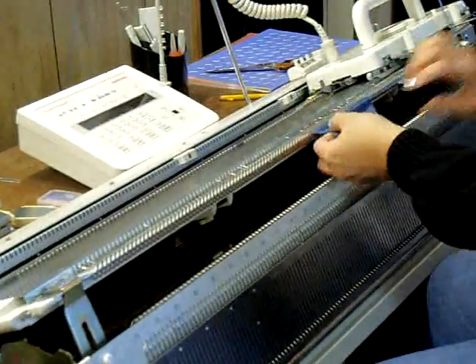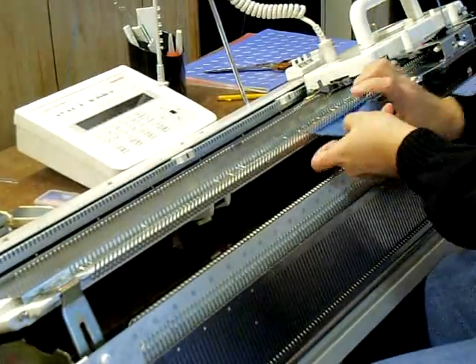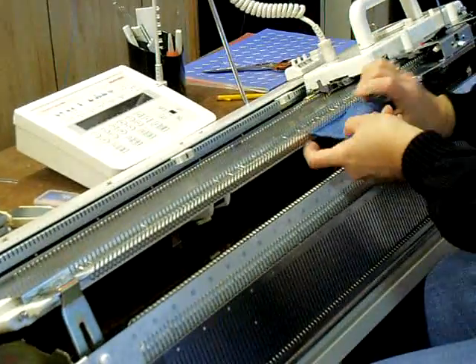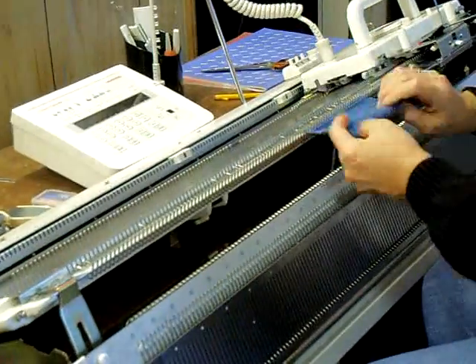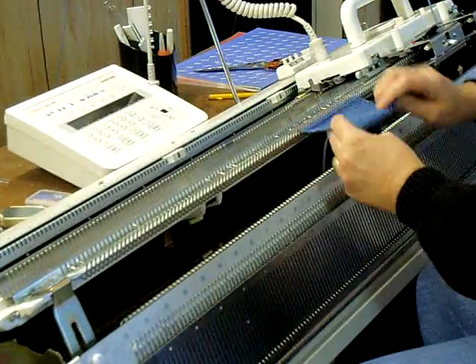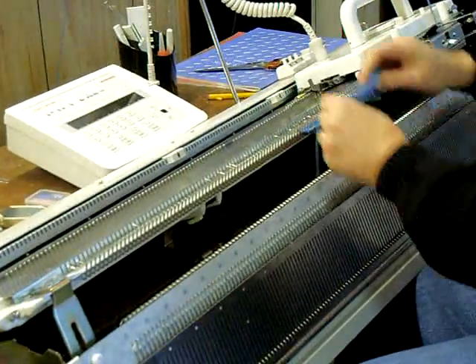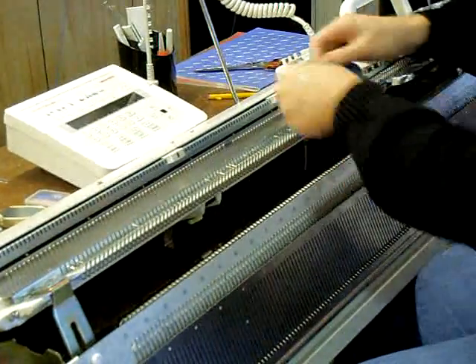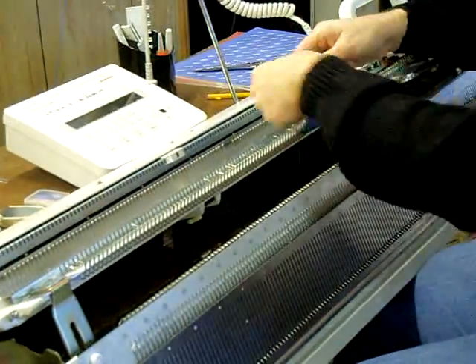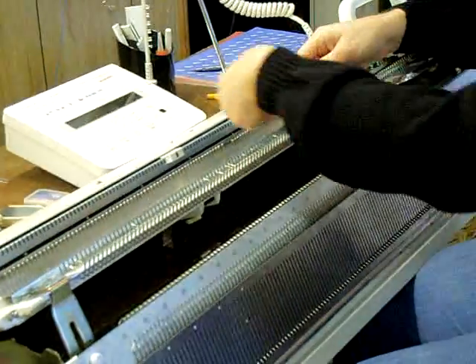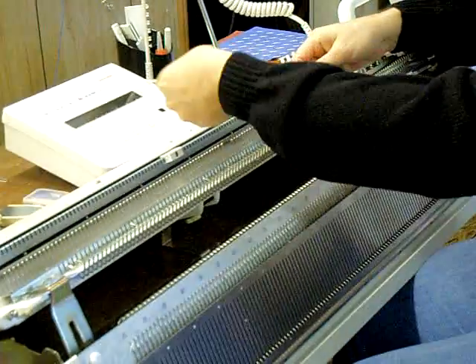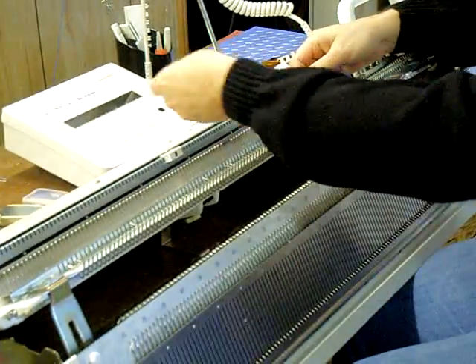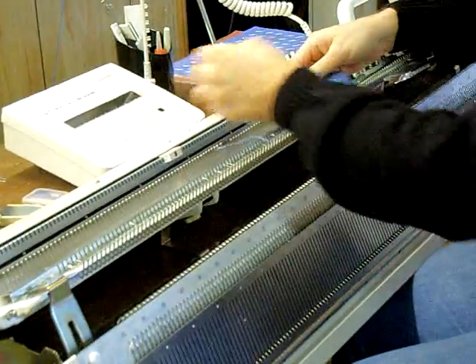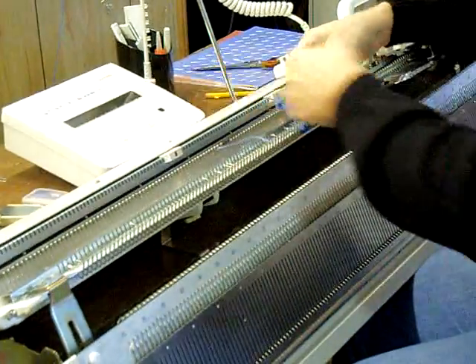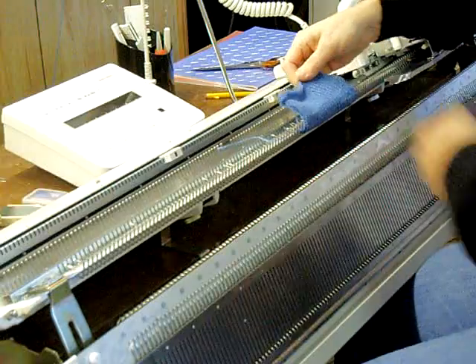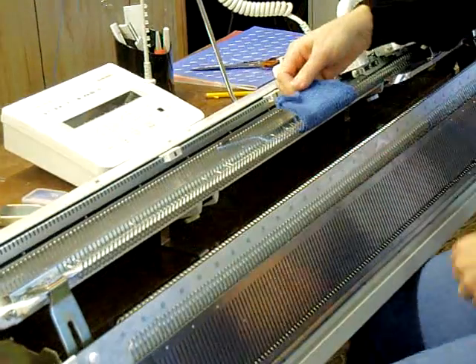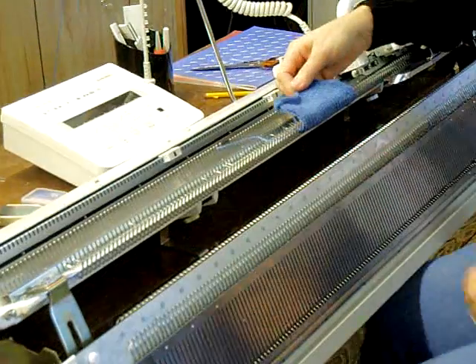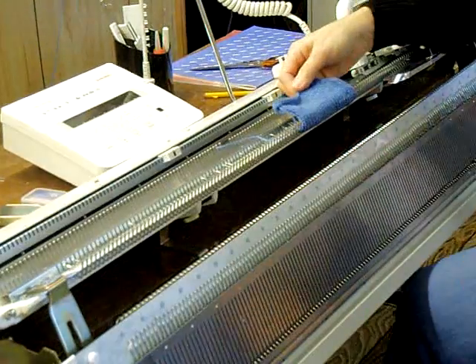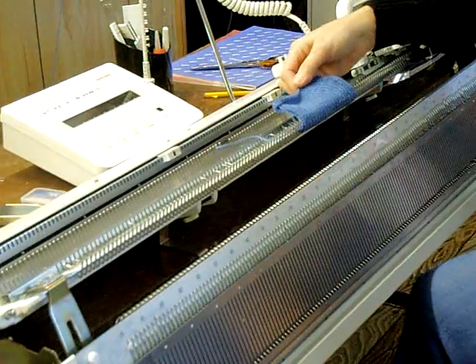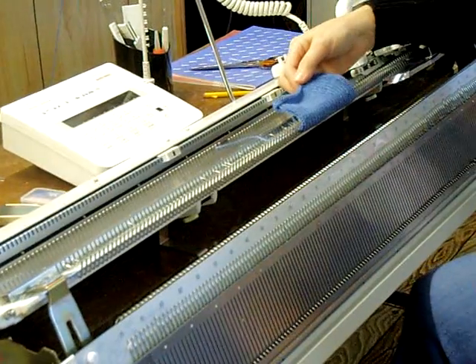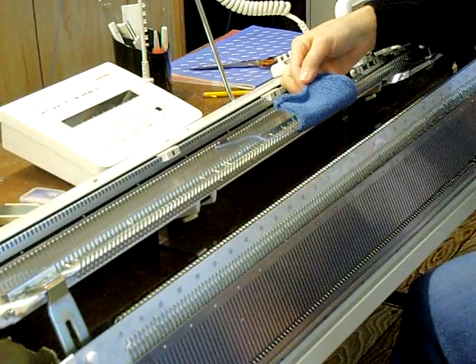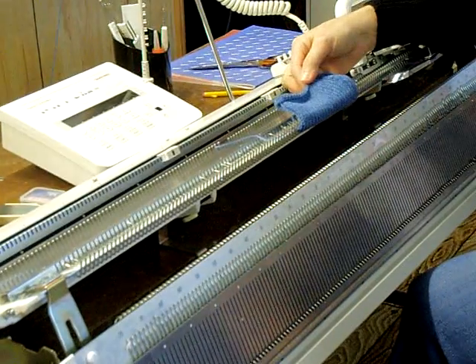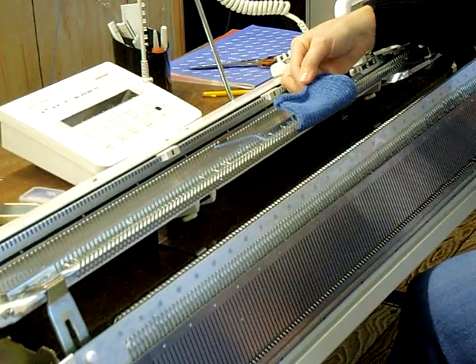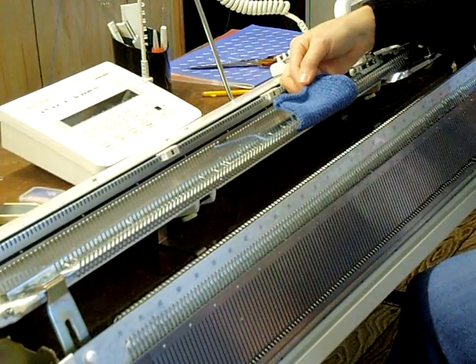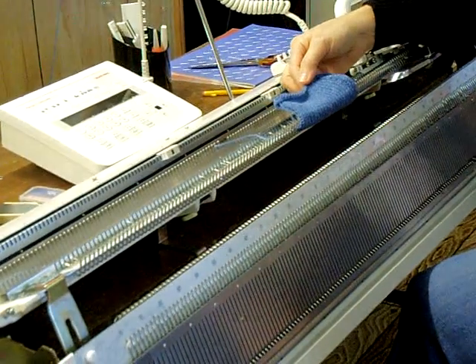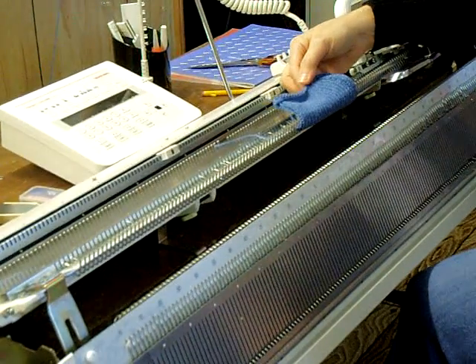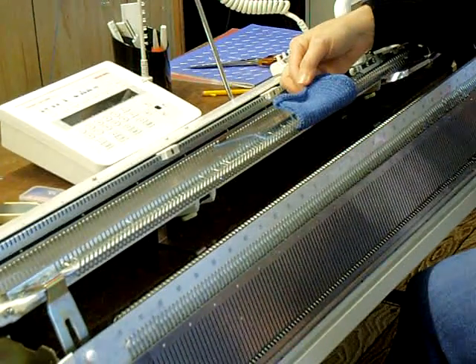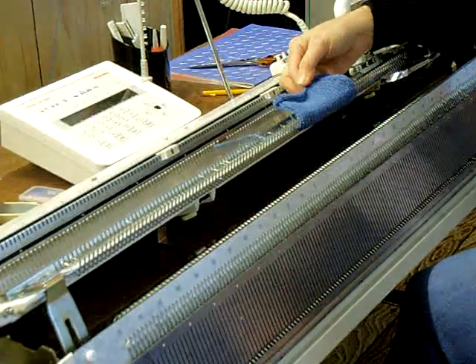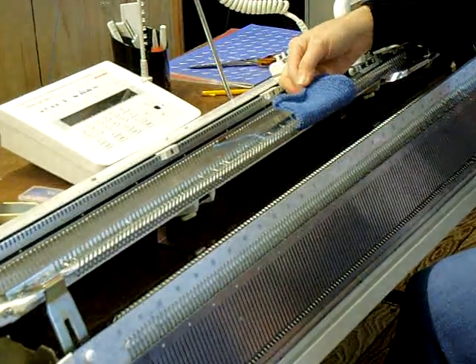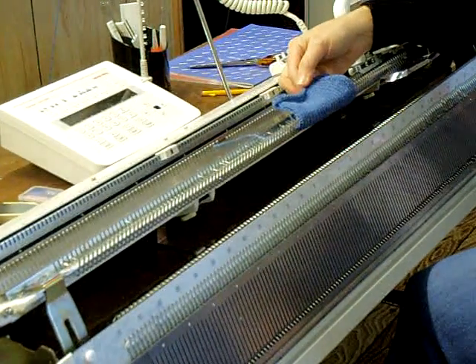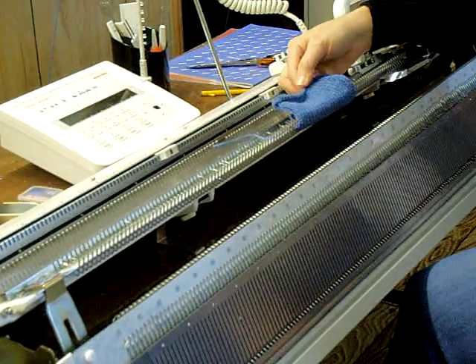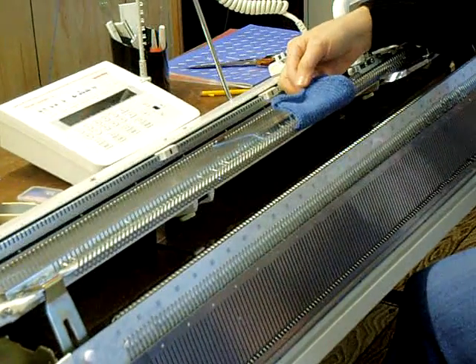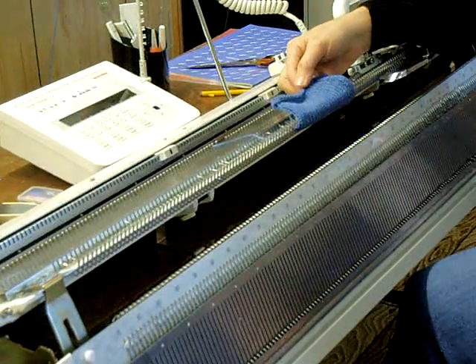And this is a sample of the stitches that you'll get off this machine.